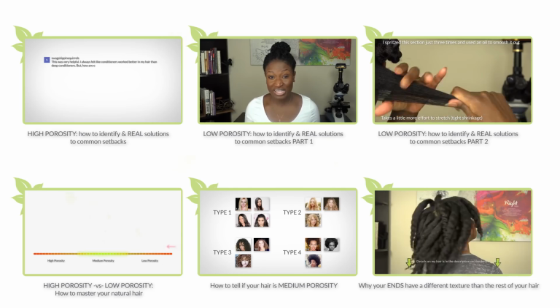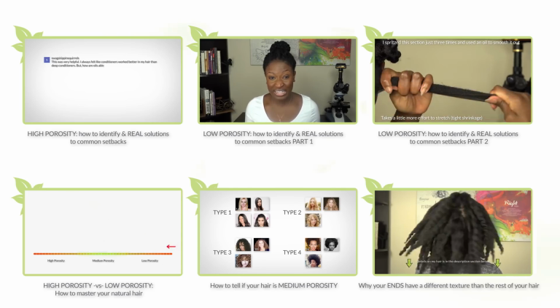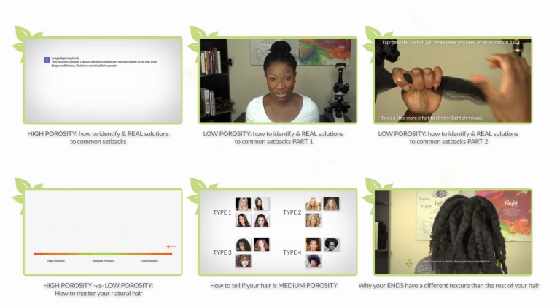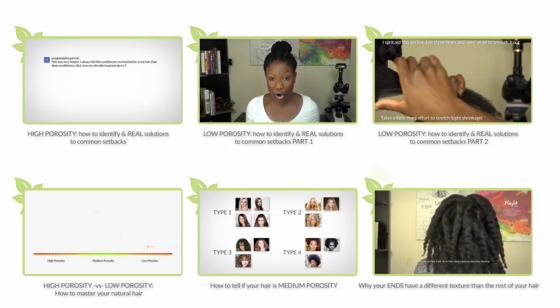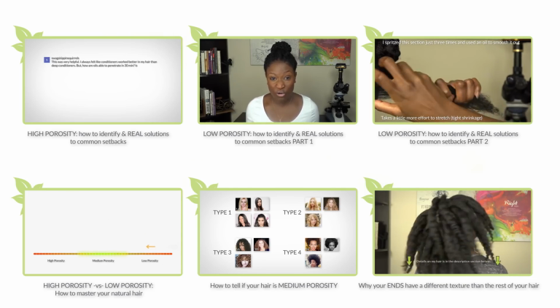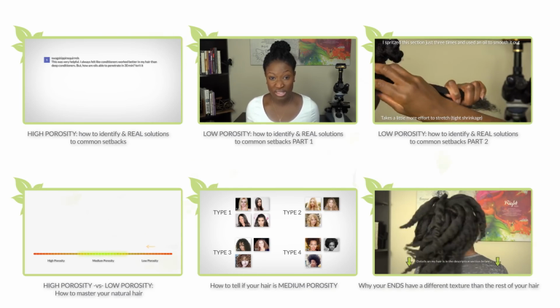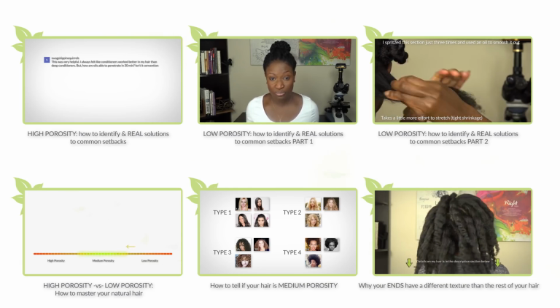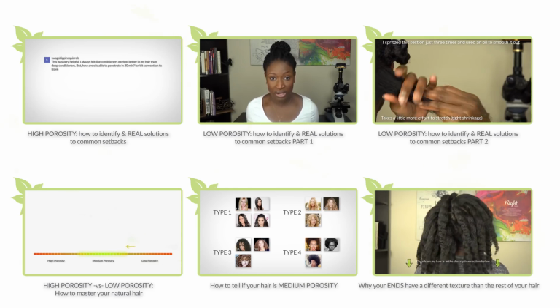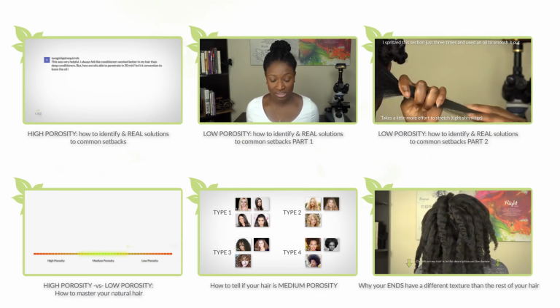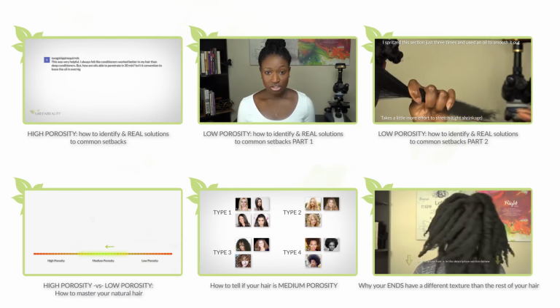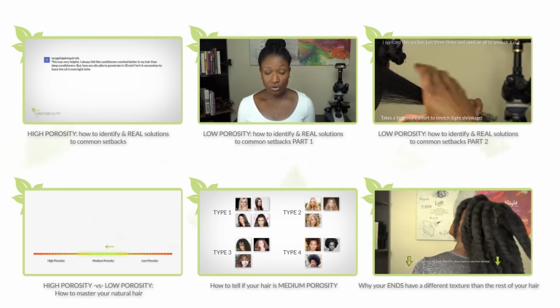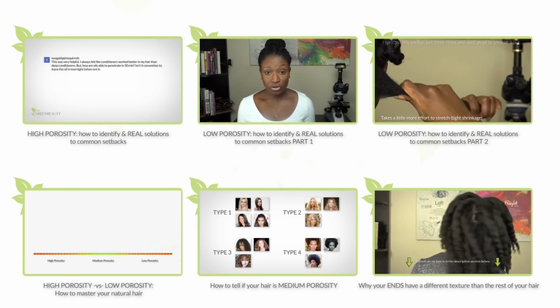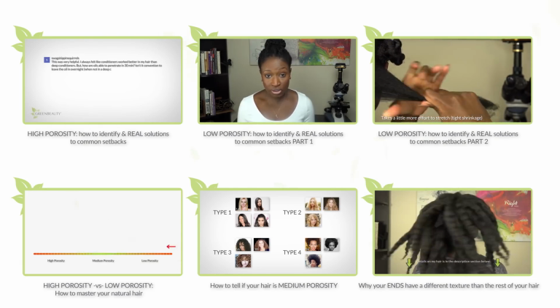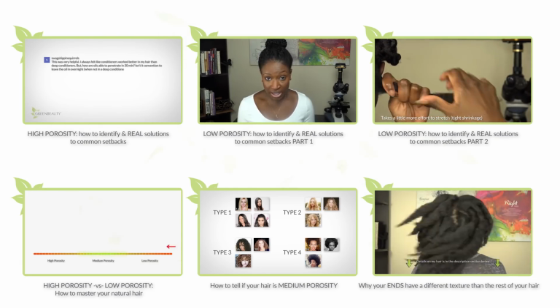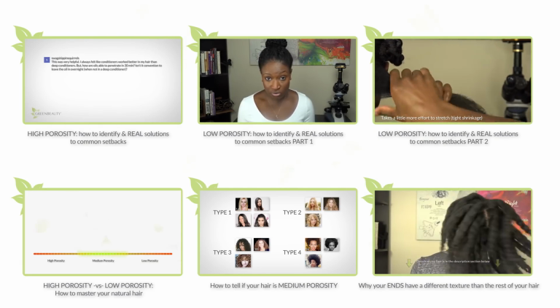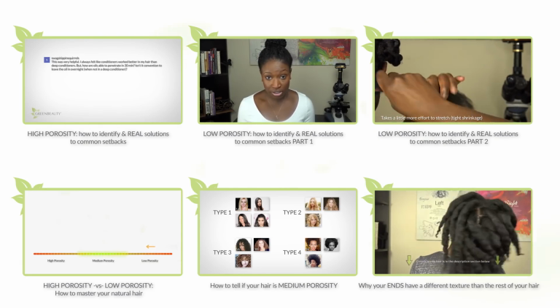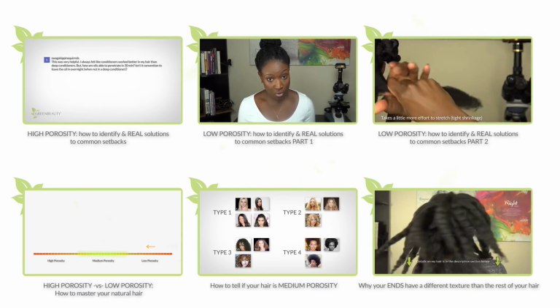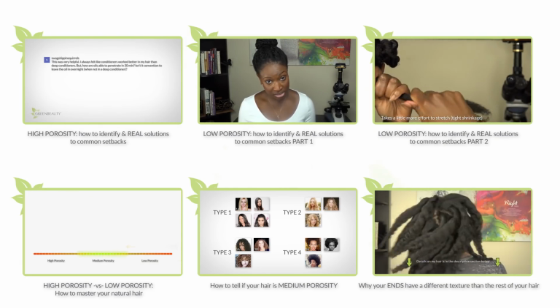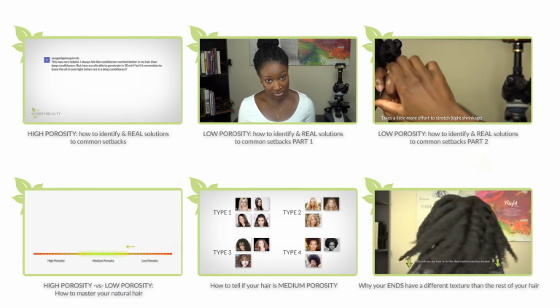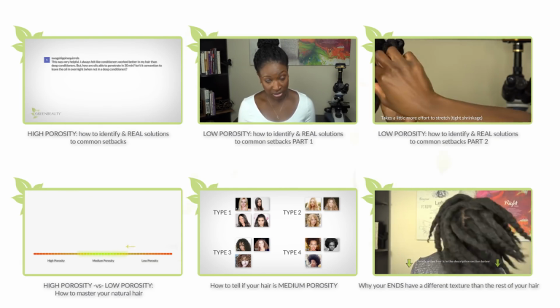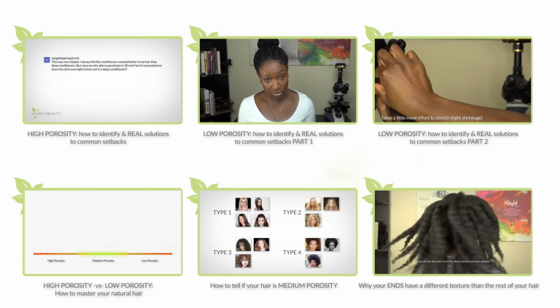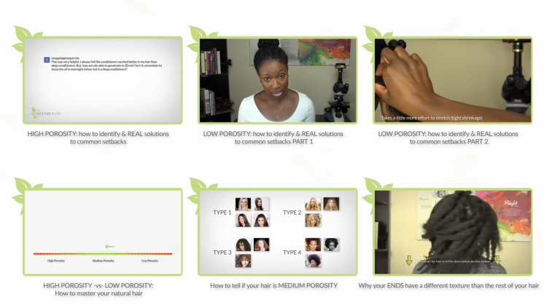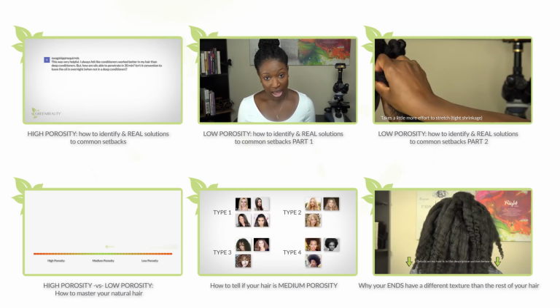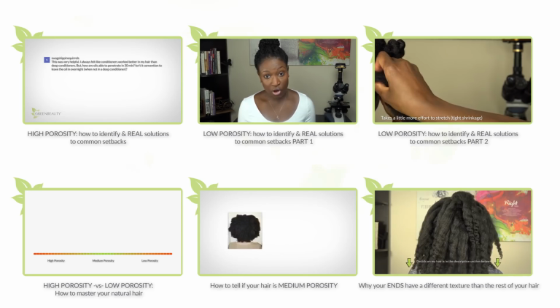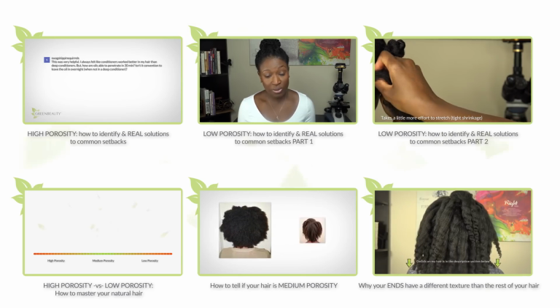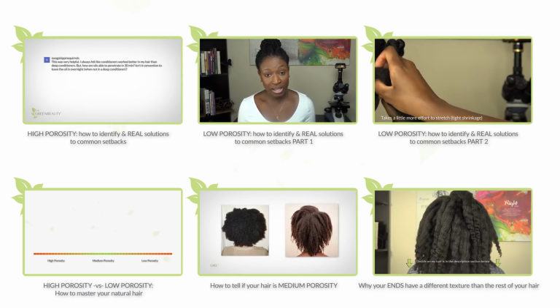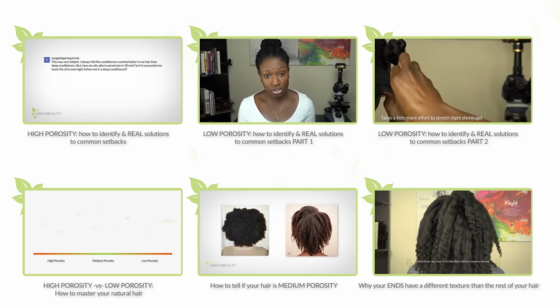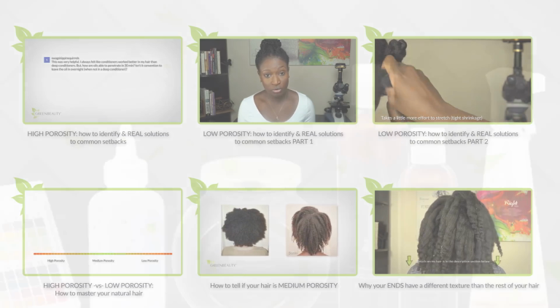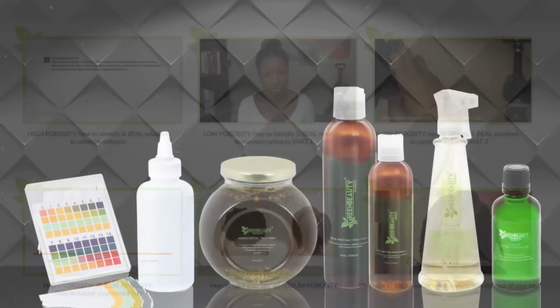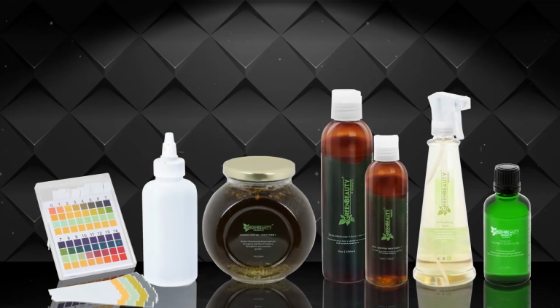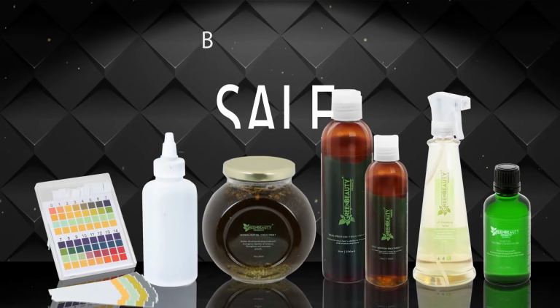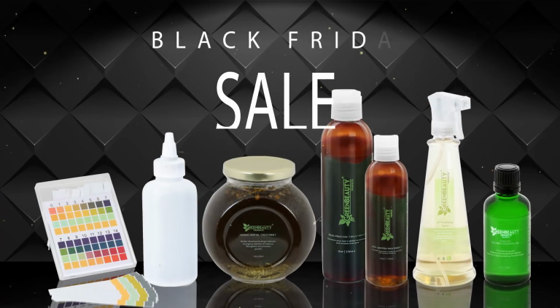So if you feel like you're protein sensitive, in the next video I'm going to show you how to test it.